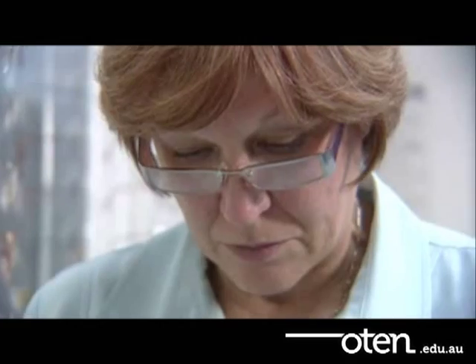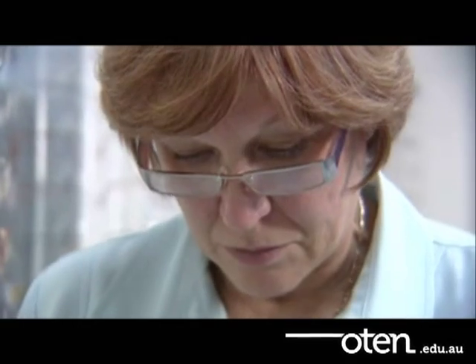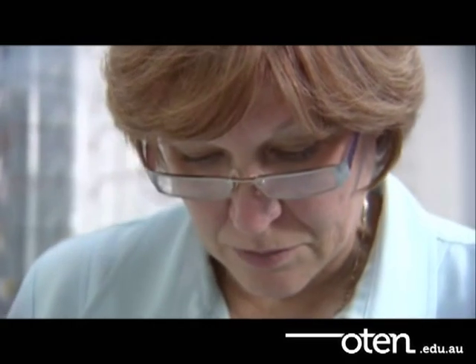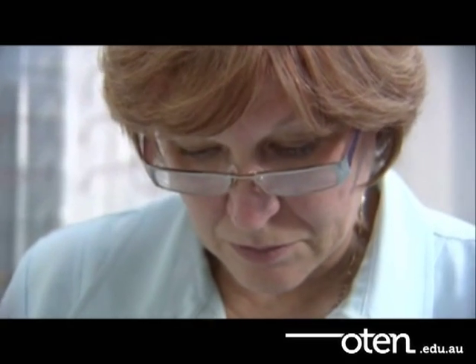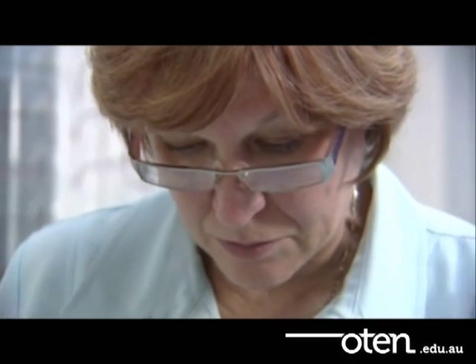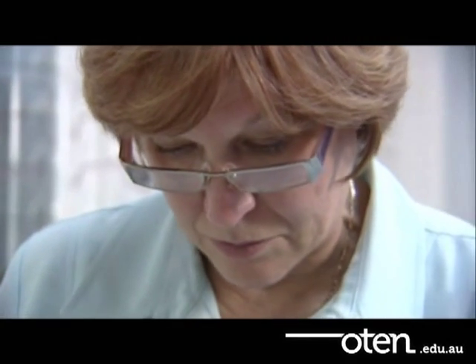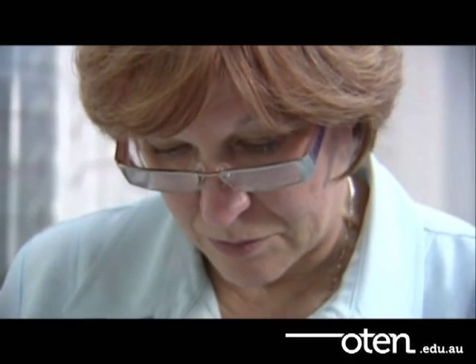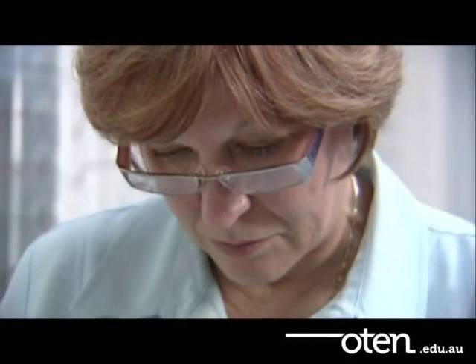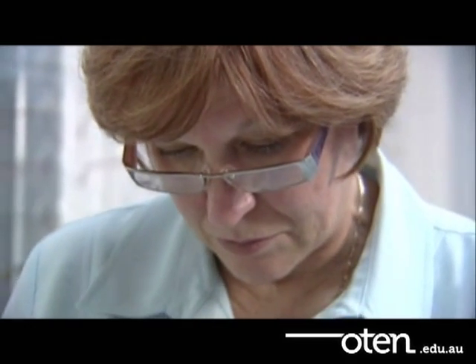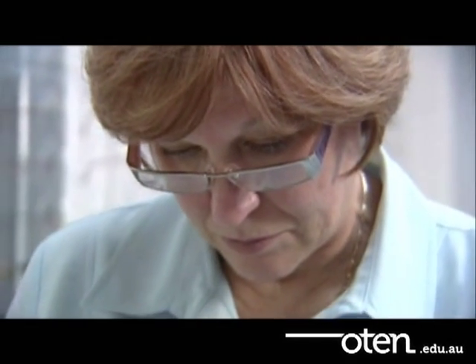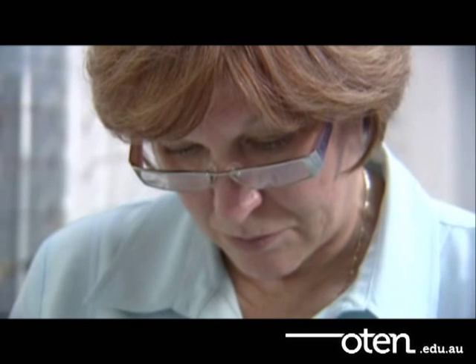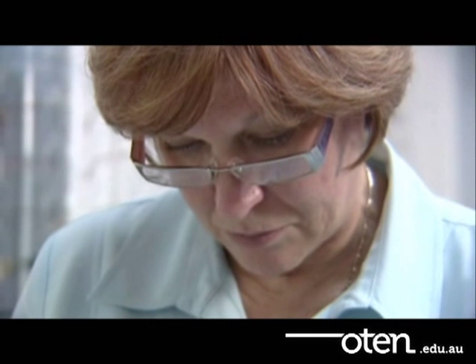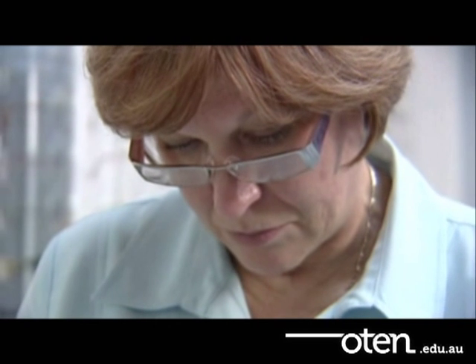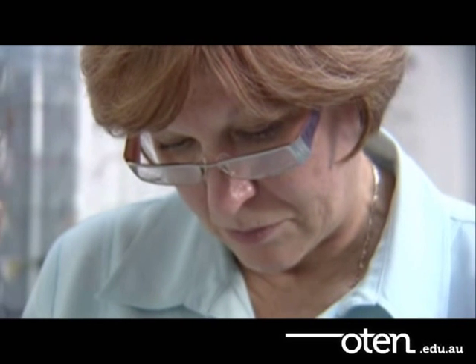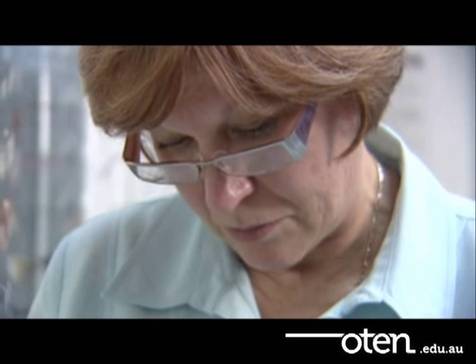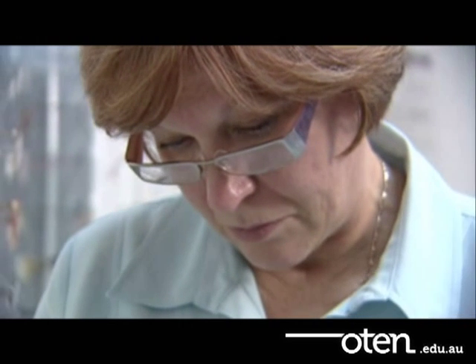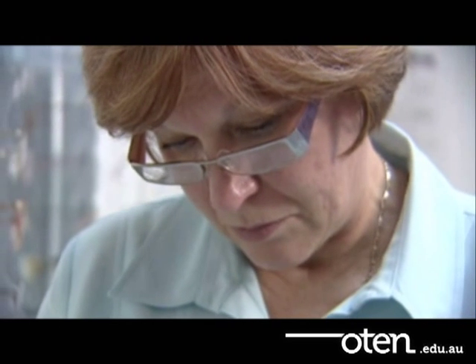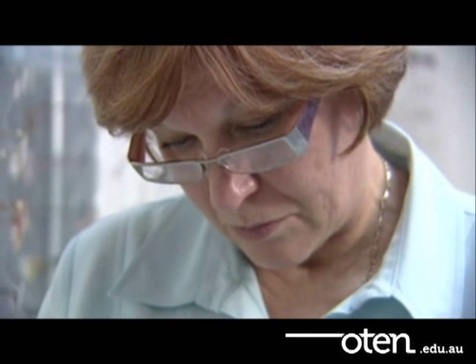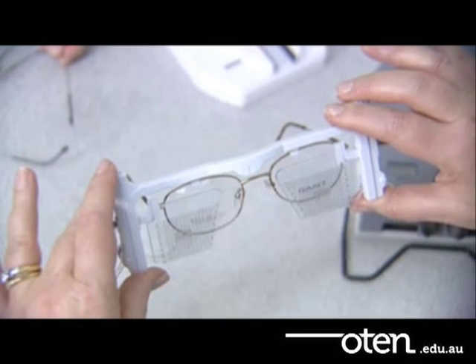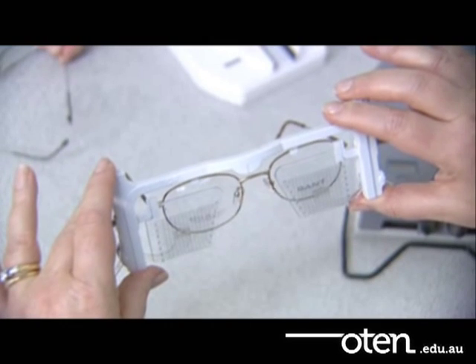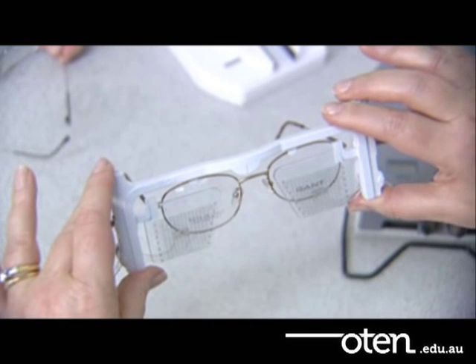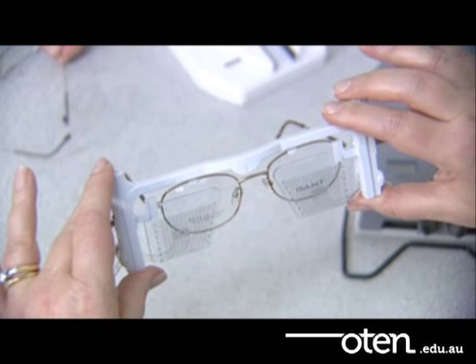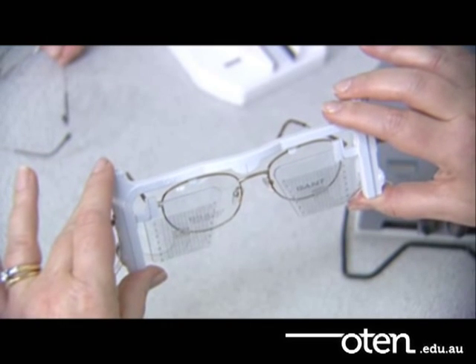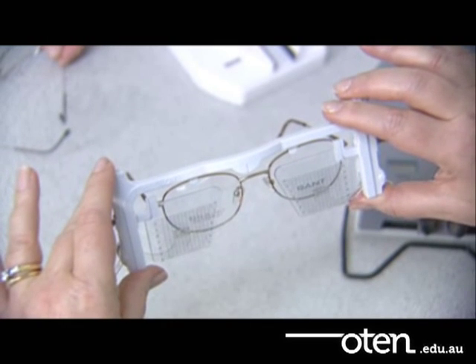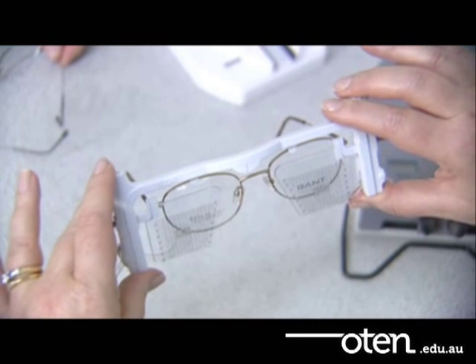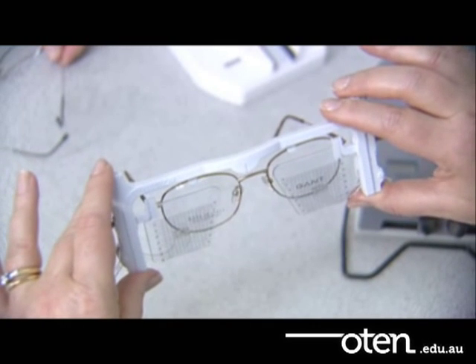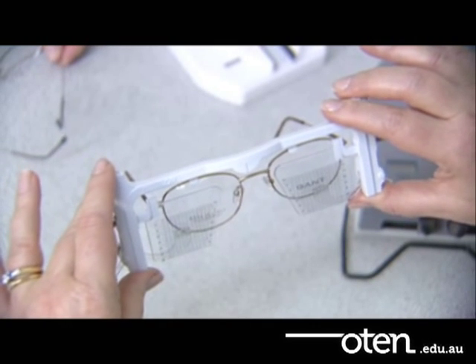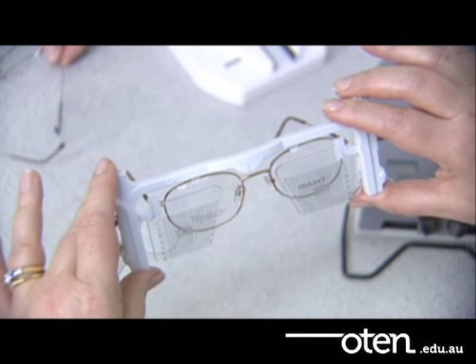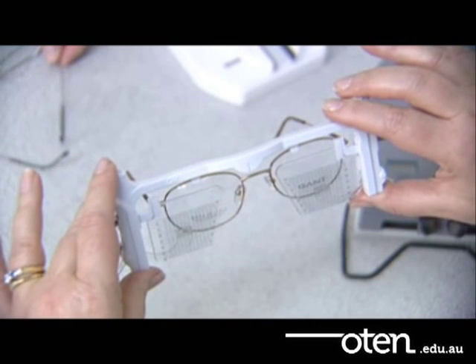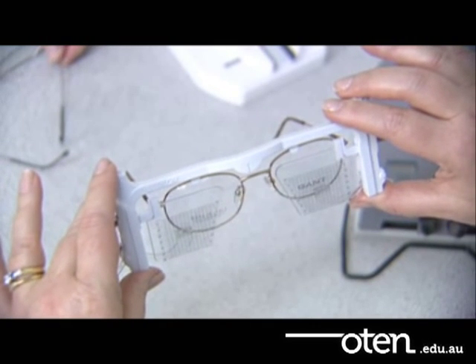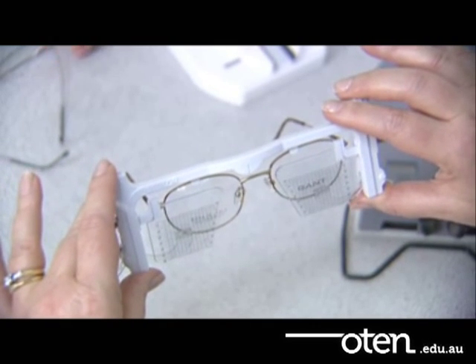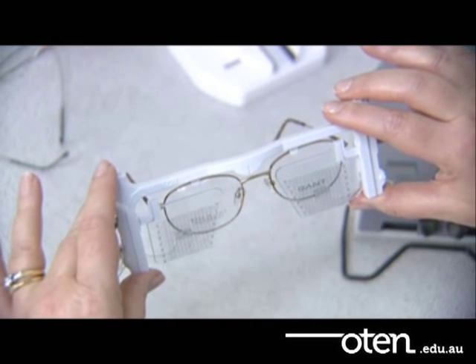The optical centre for an aspheric lens must be dropped one millimetre below pupil centre for every two degrees of pantoscopic tilt.